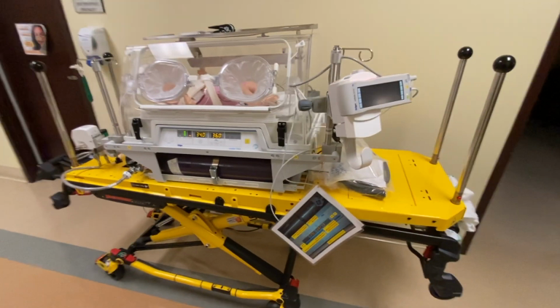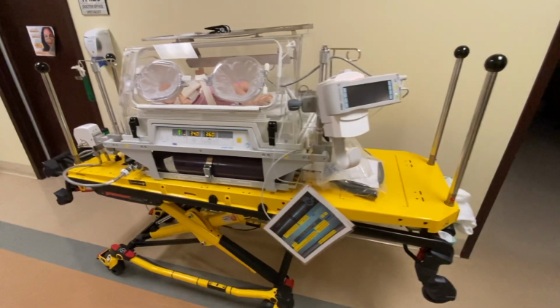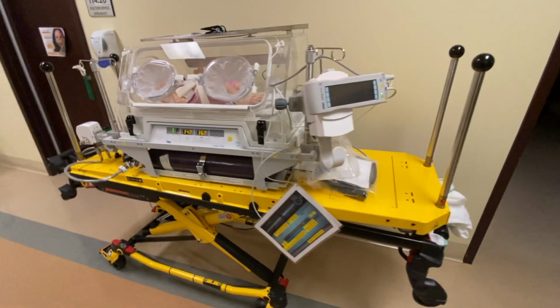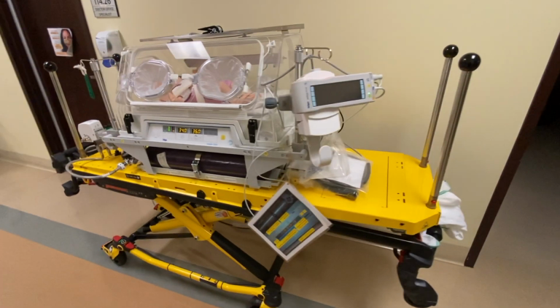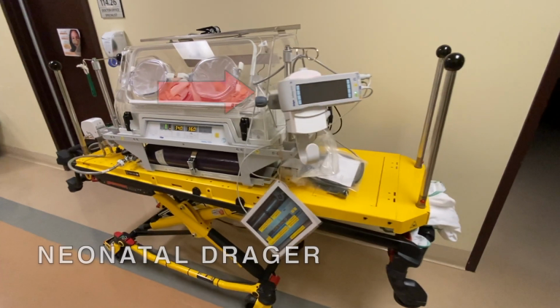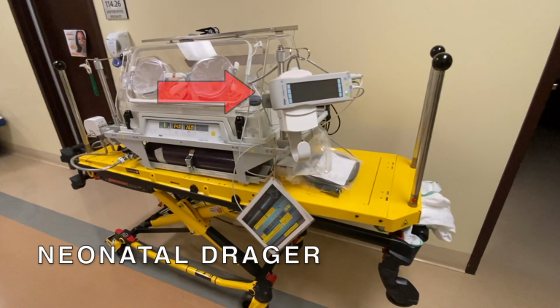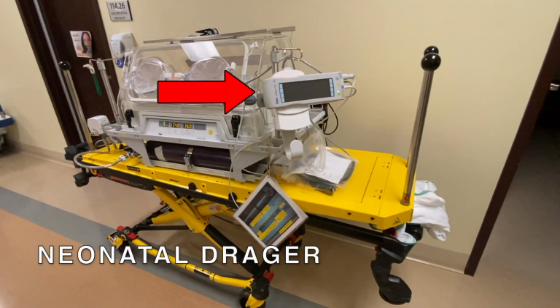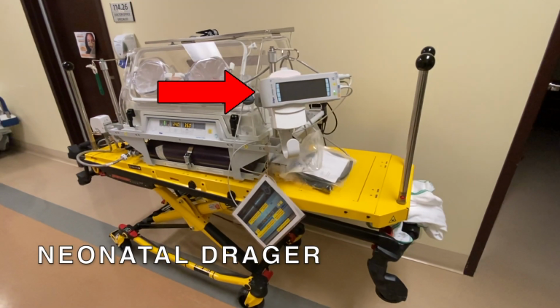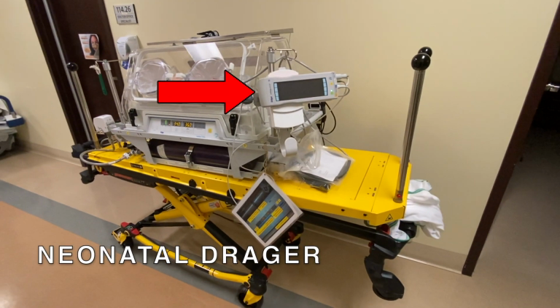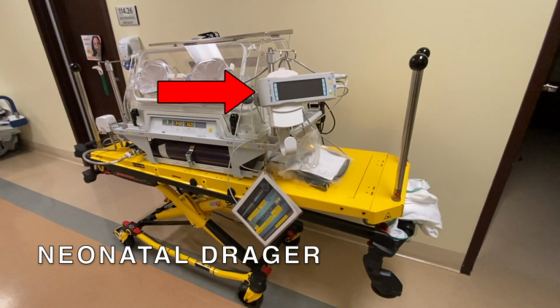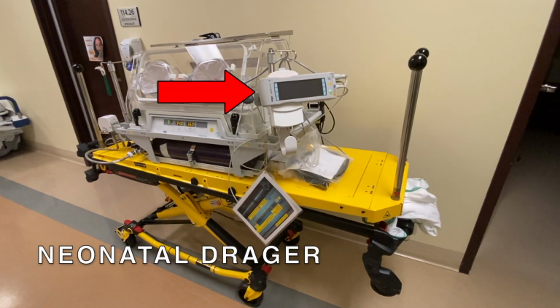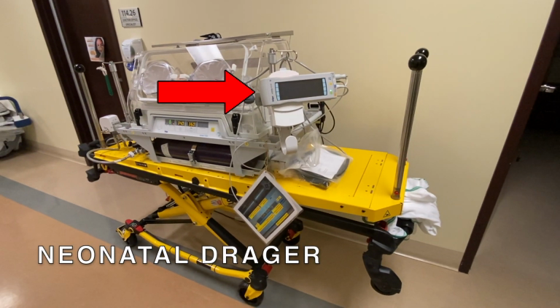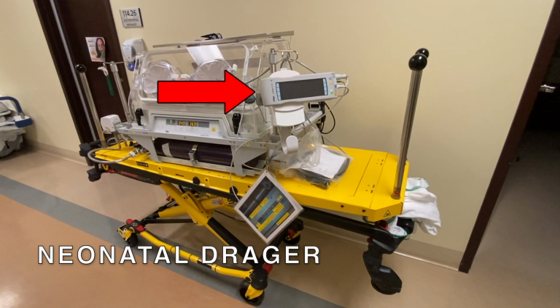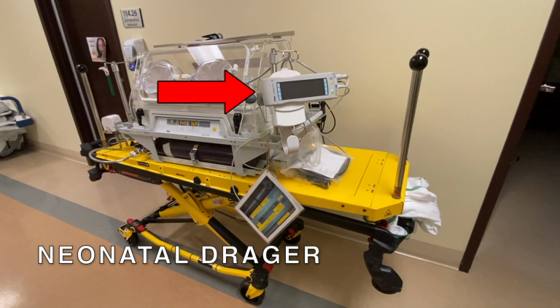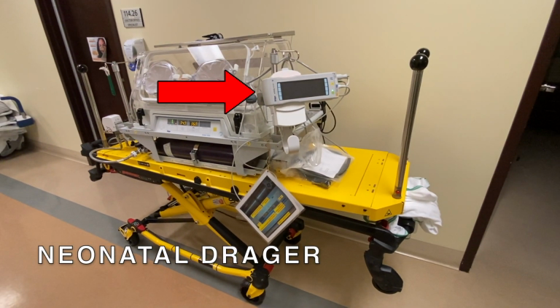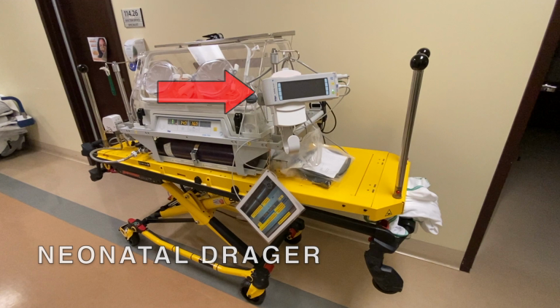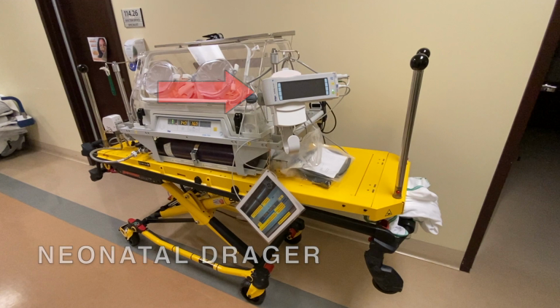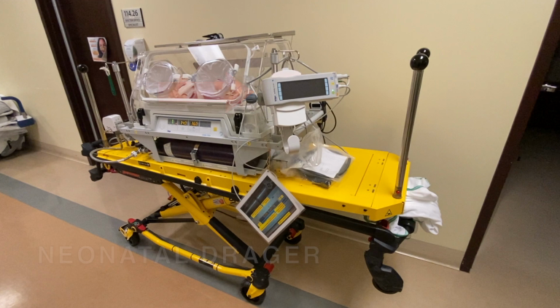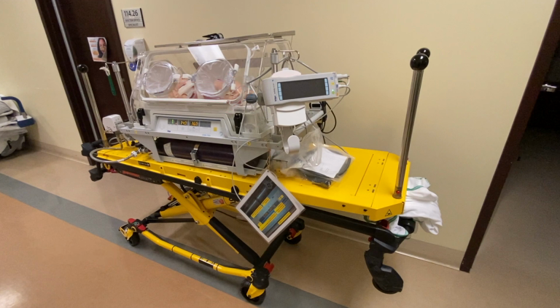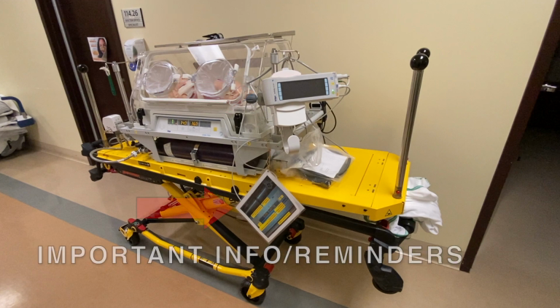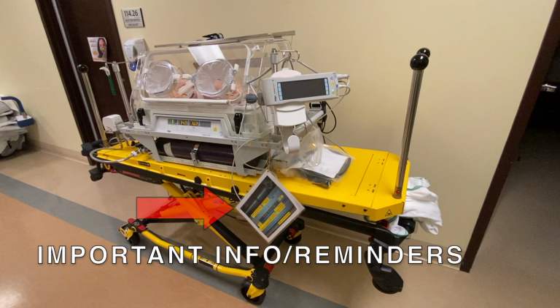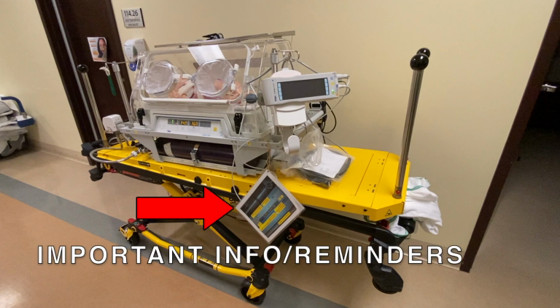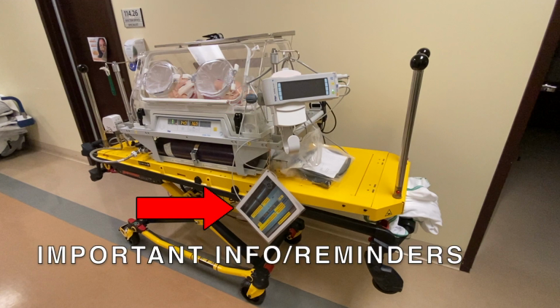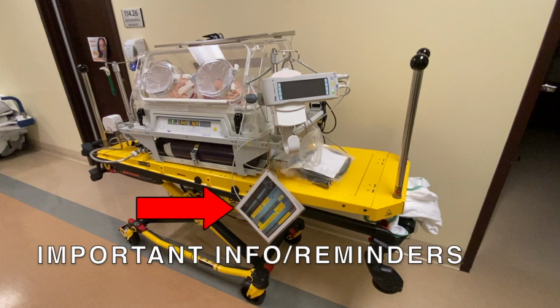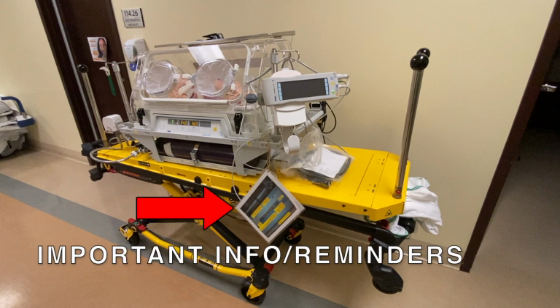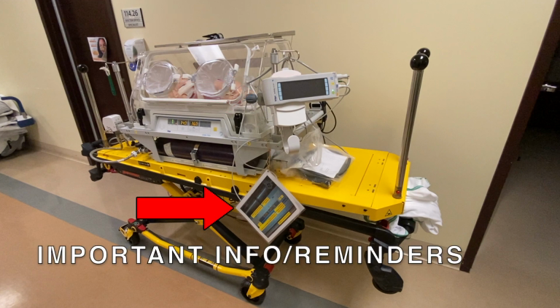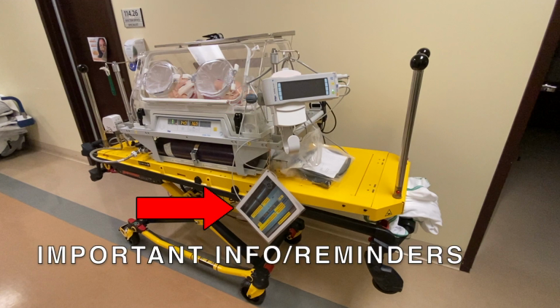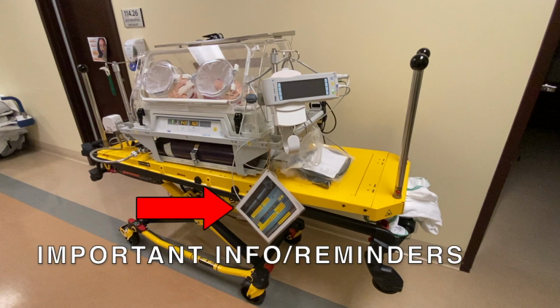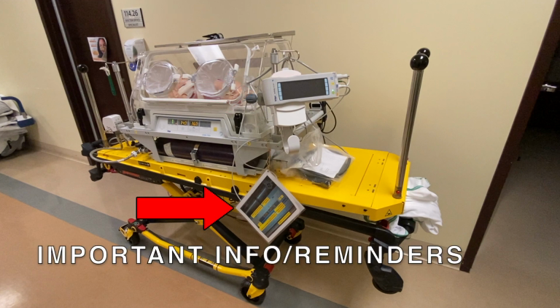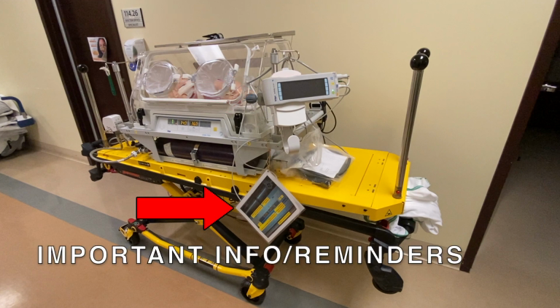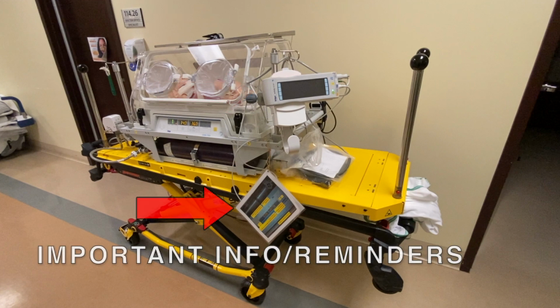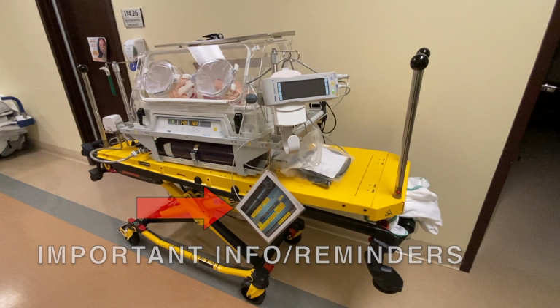The Neonatal Draeger monitor is shown here. Once again, important info and reminders are attached here.